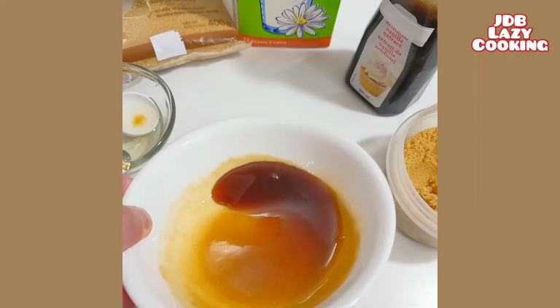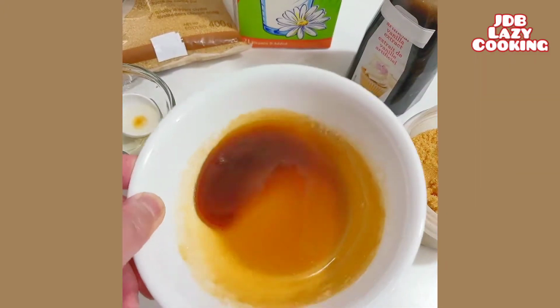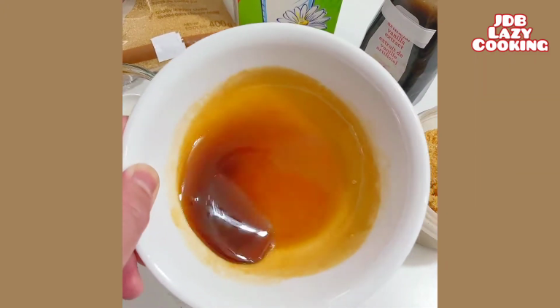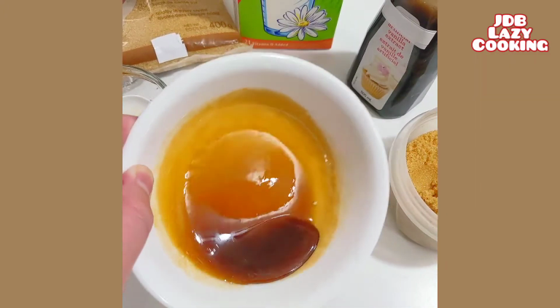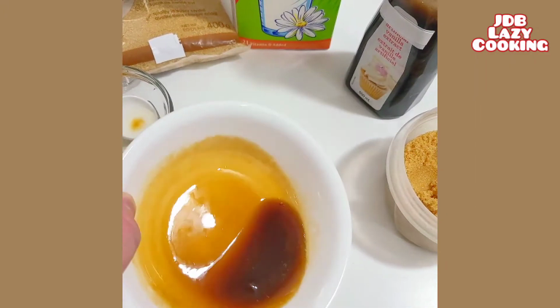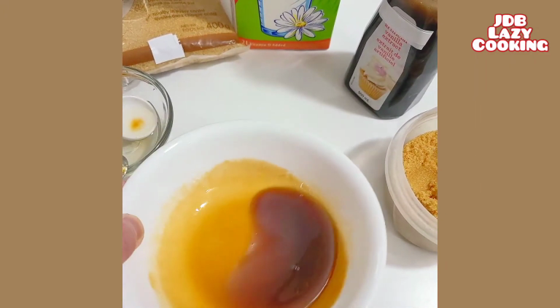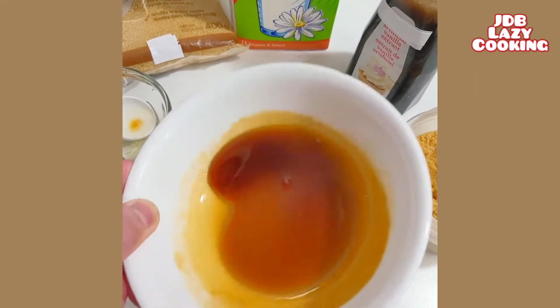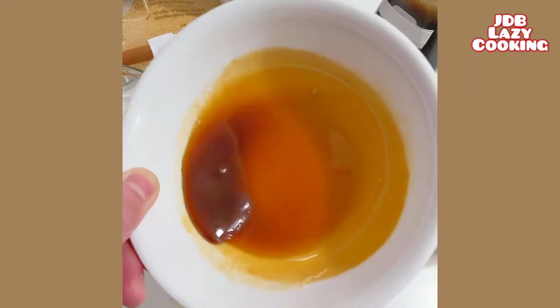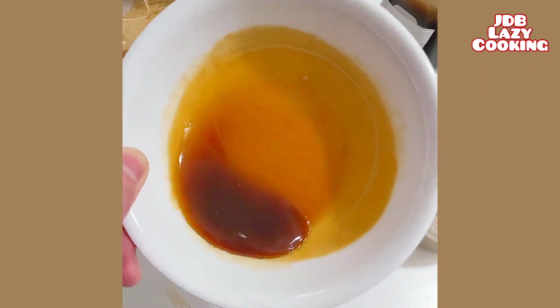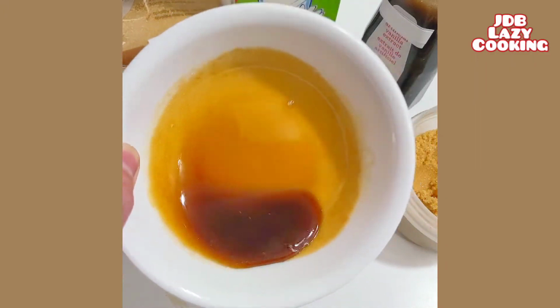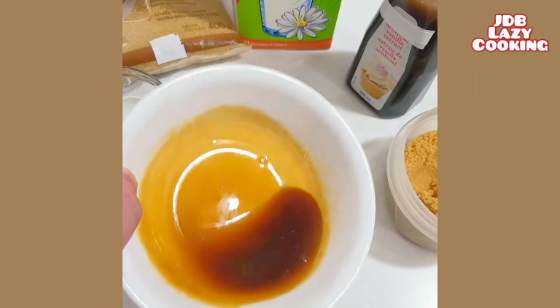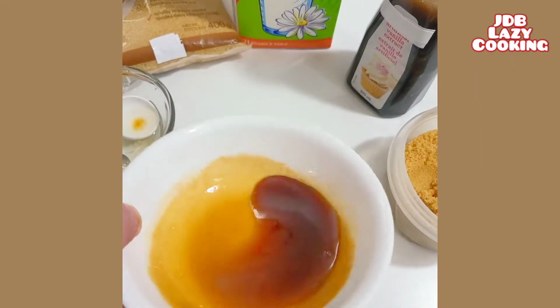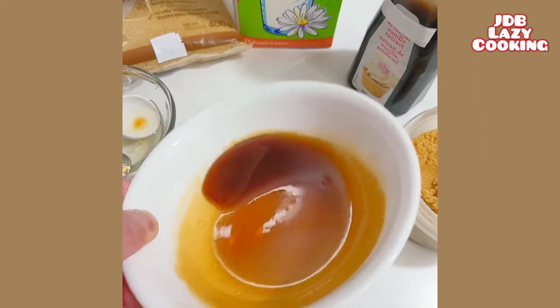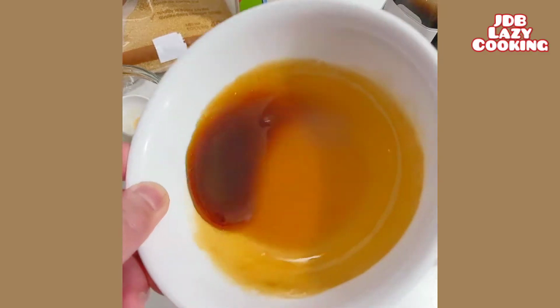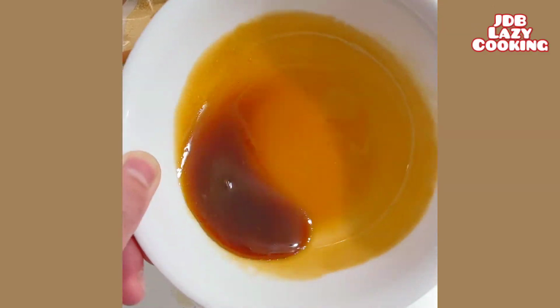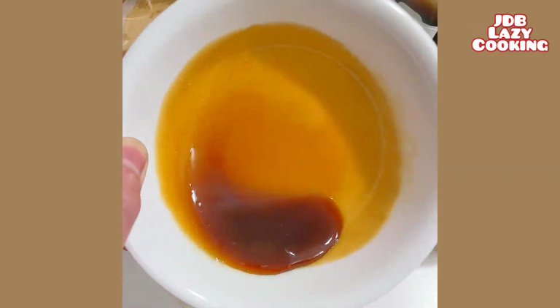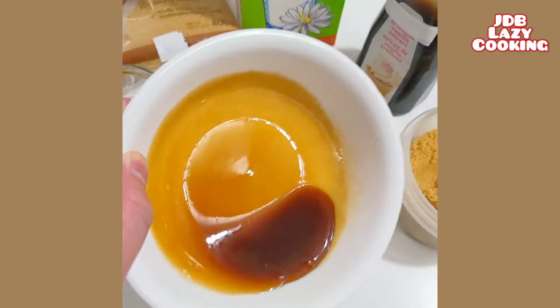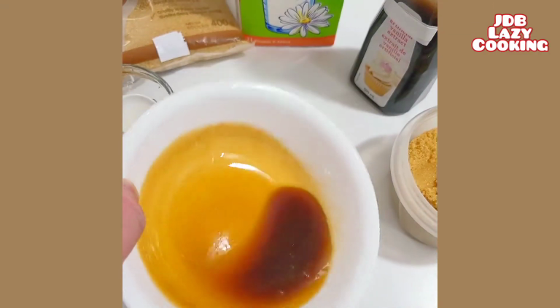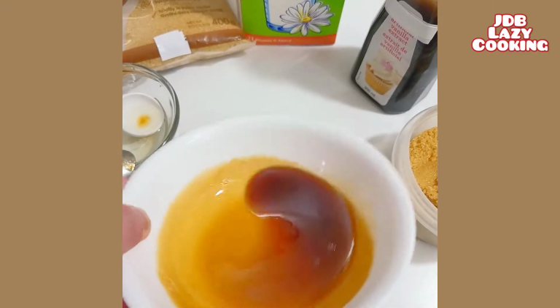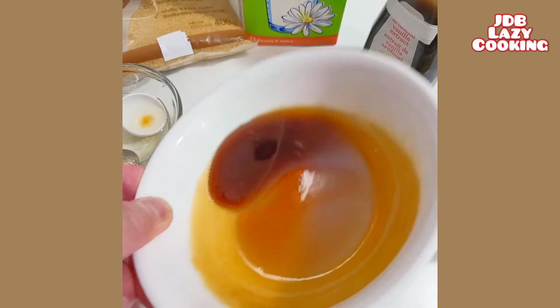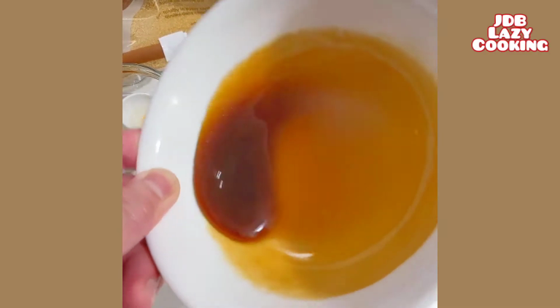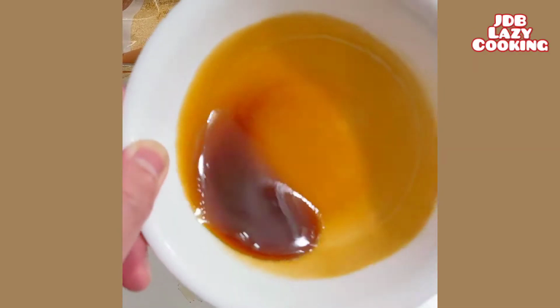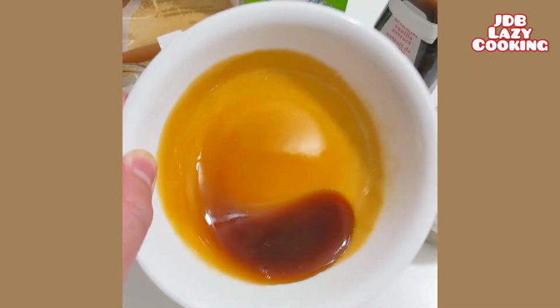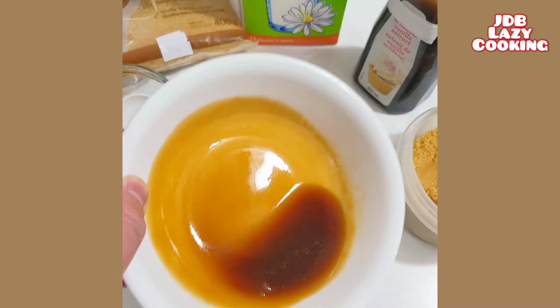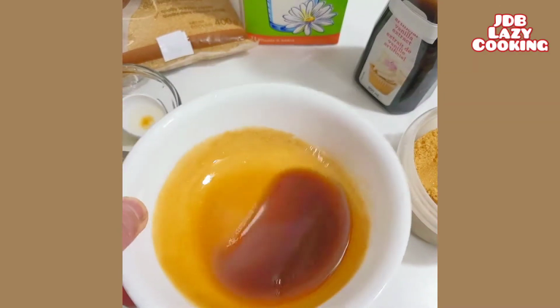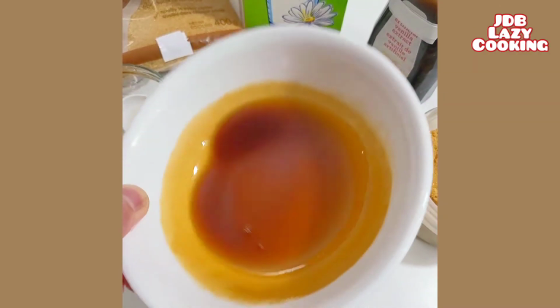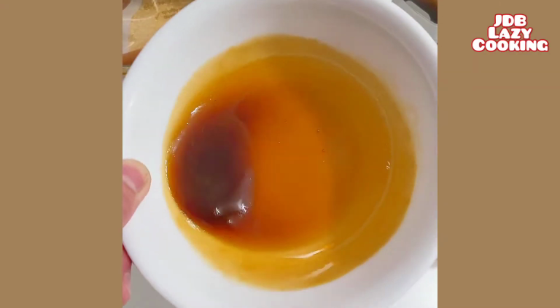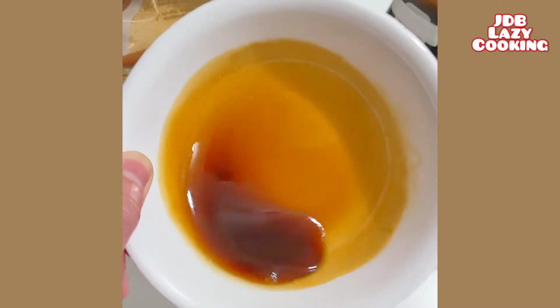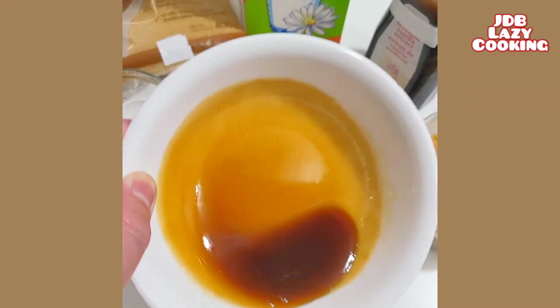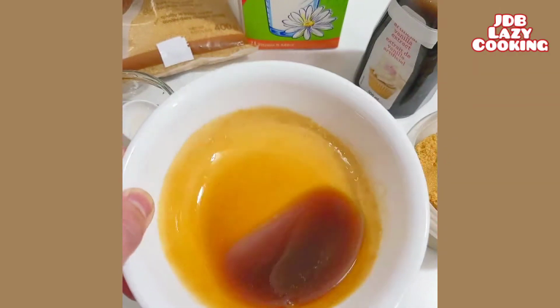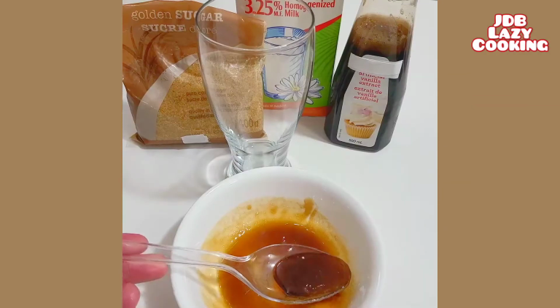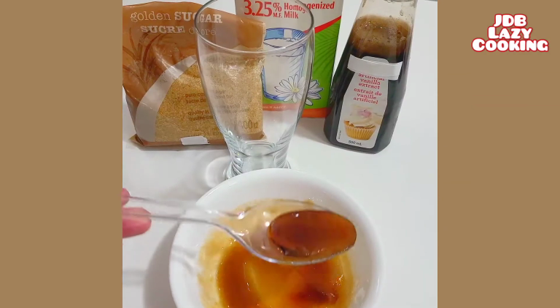The sugar syrup is finally done. Just let it cool down for 5 minutes.